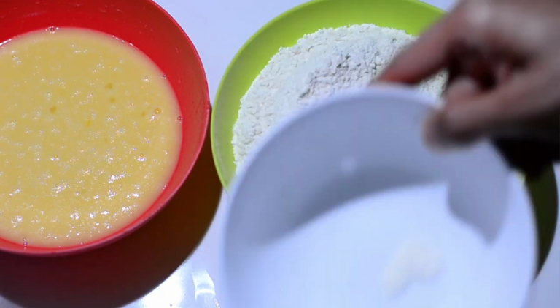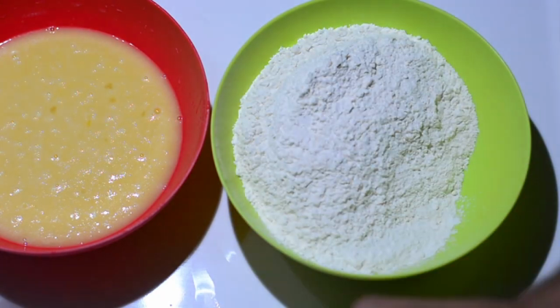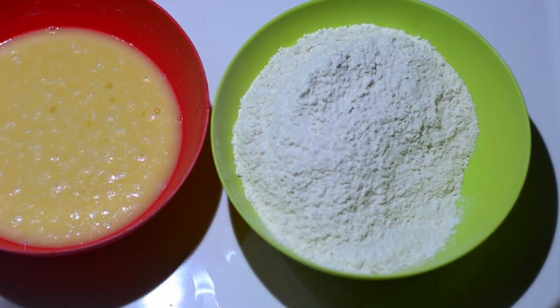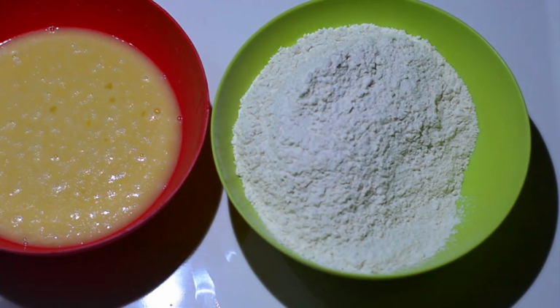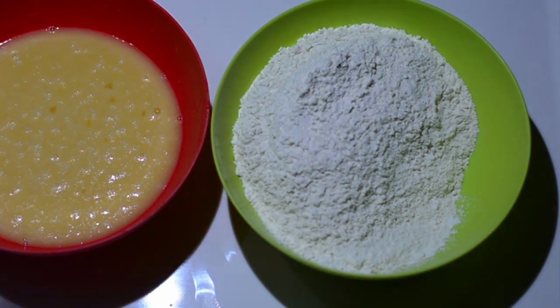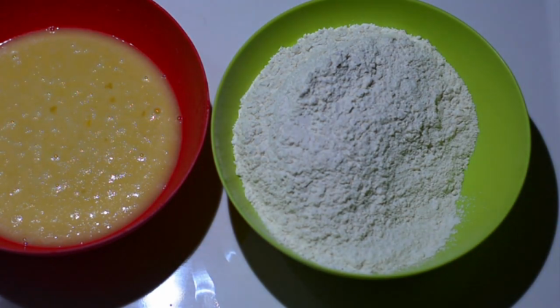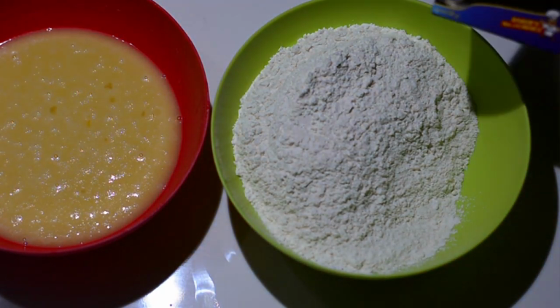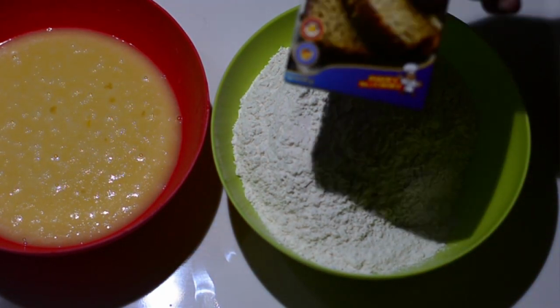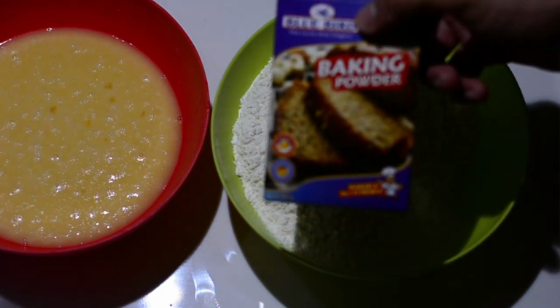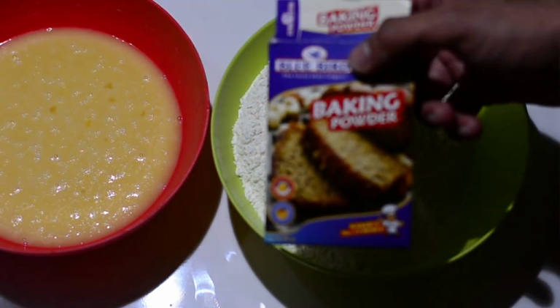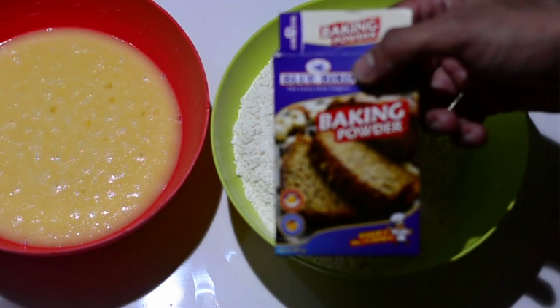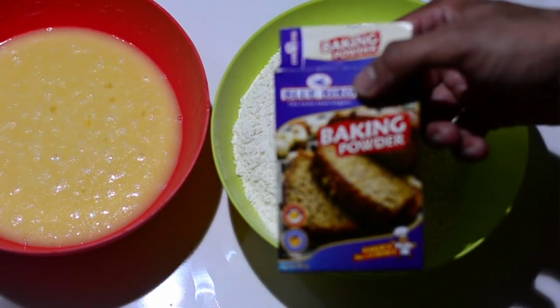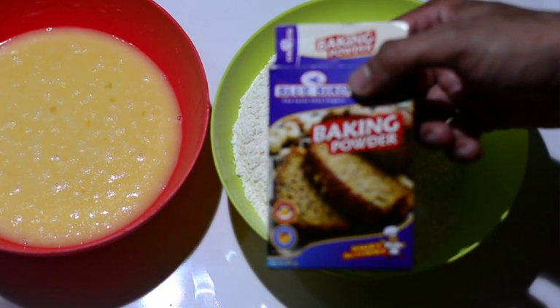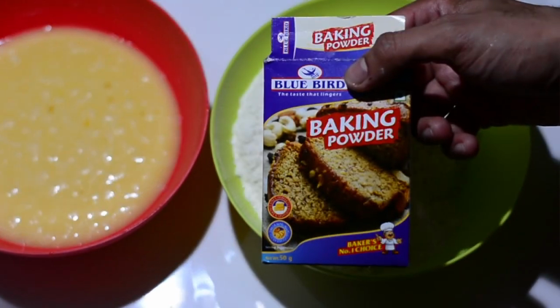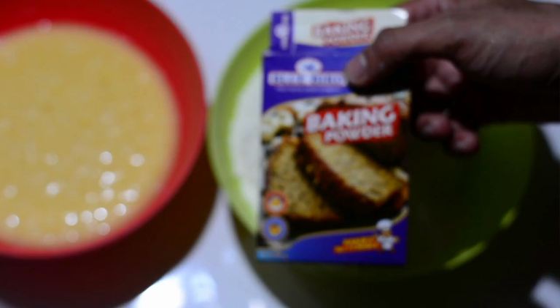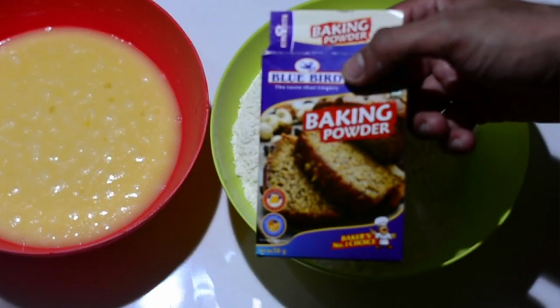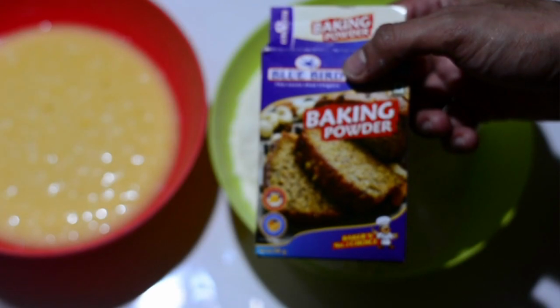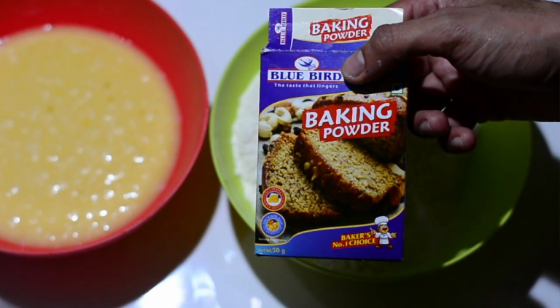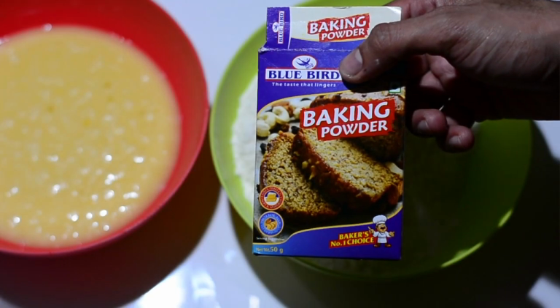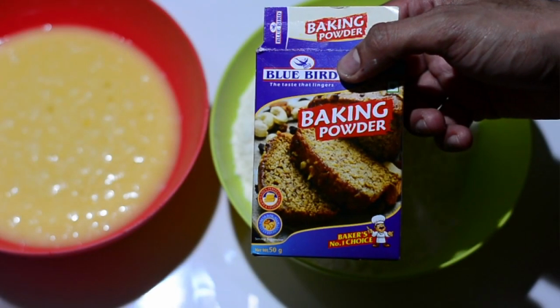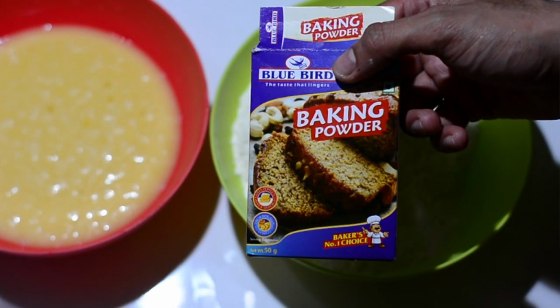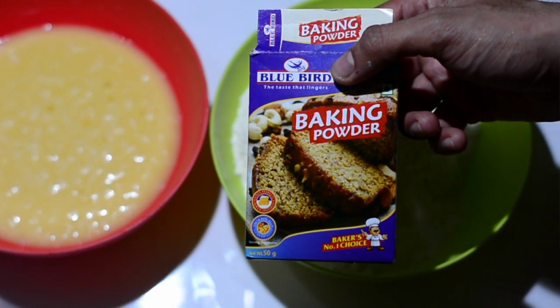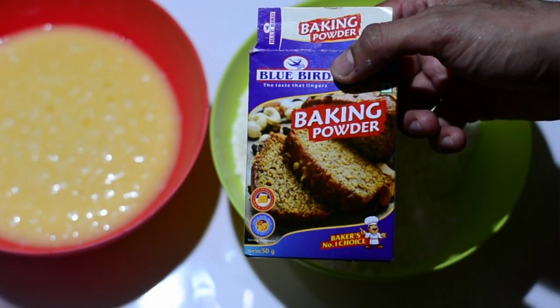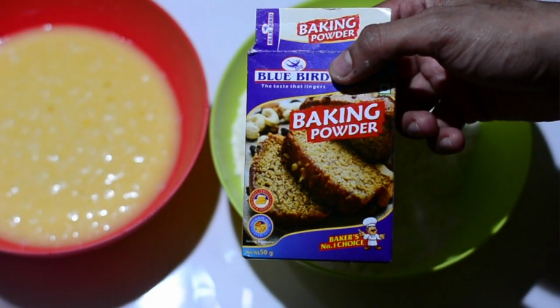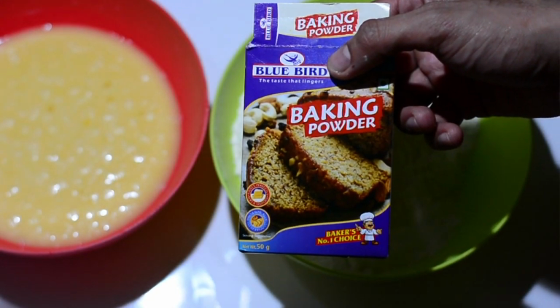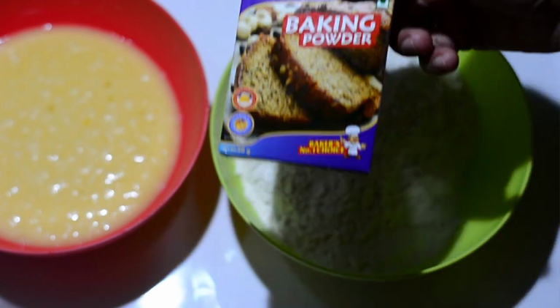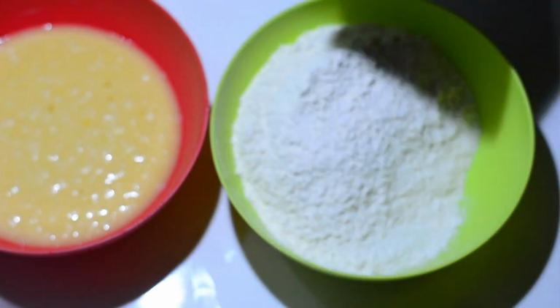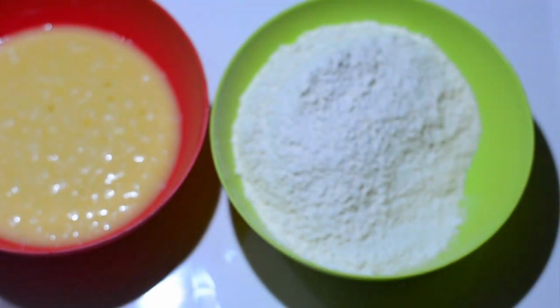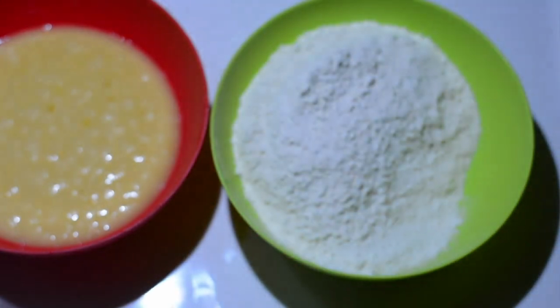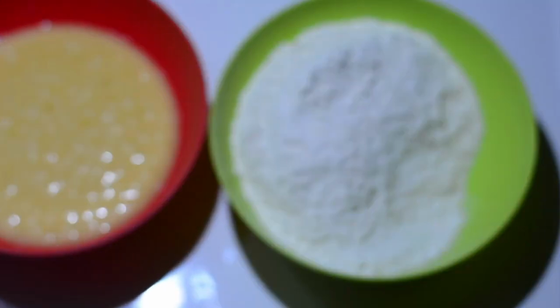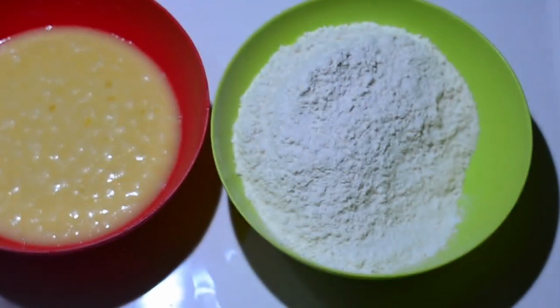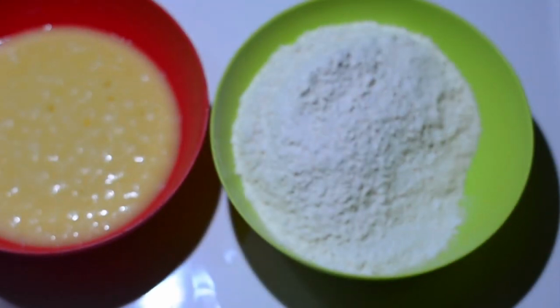Now for the dry mixture, I've taken 250 grams of maida or all-purpose flour, and to this we'll be adding one teaspoon of baking powder.